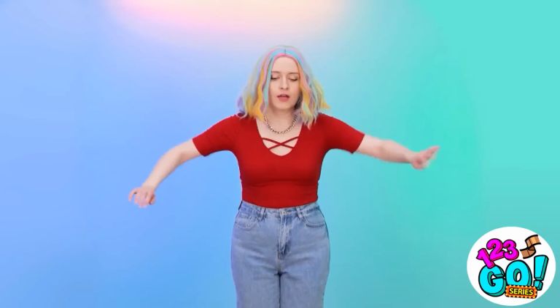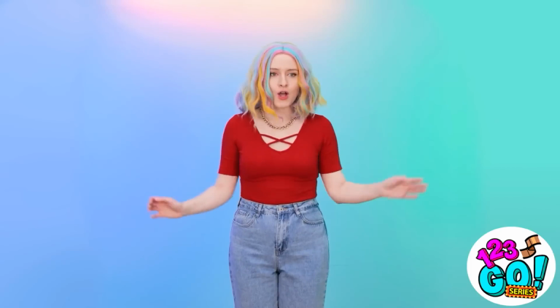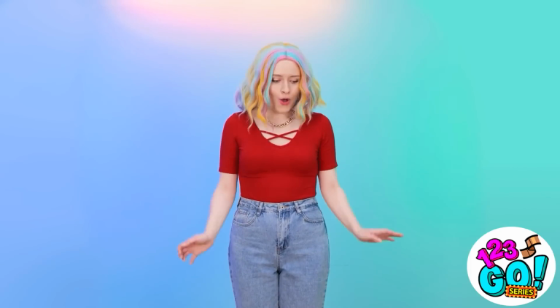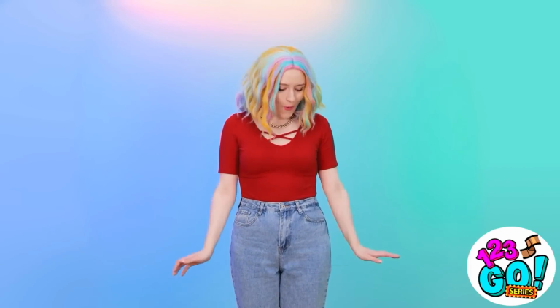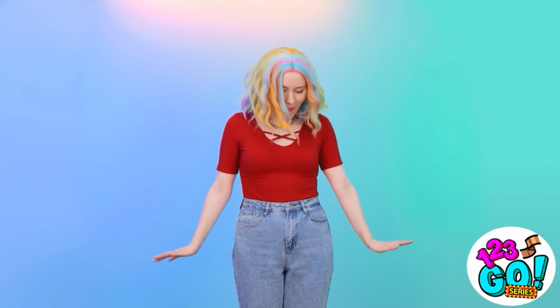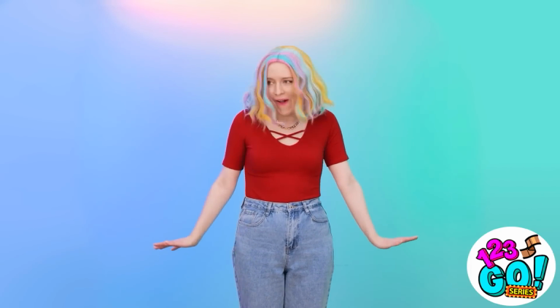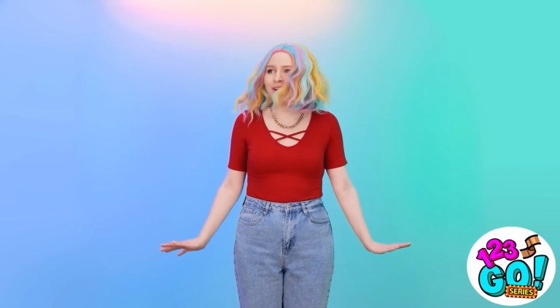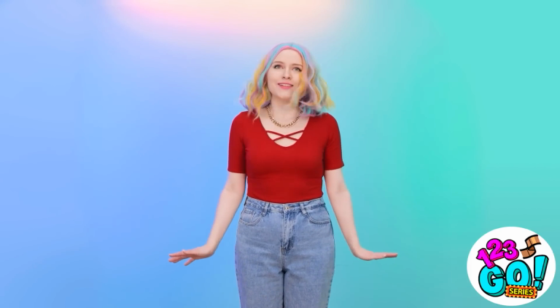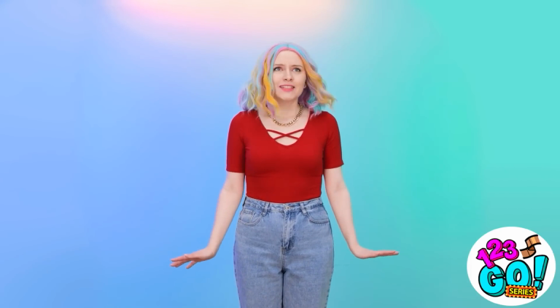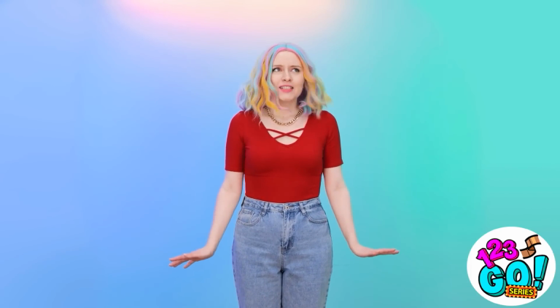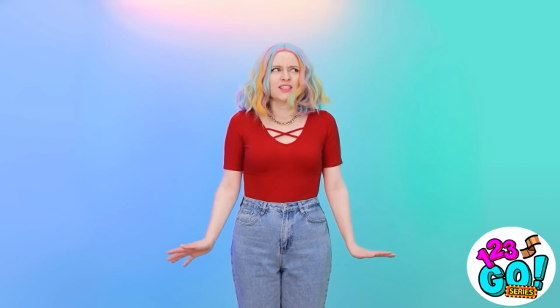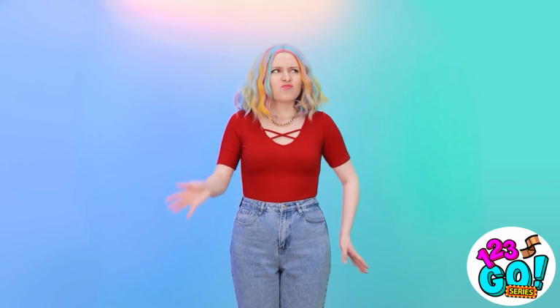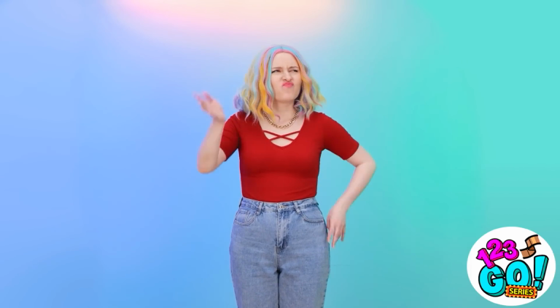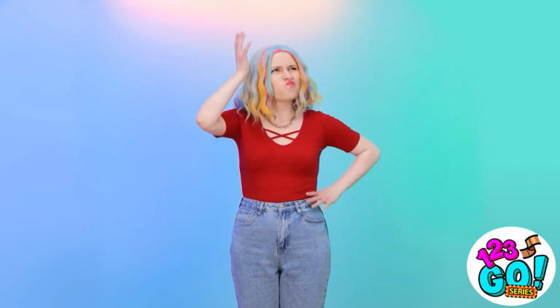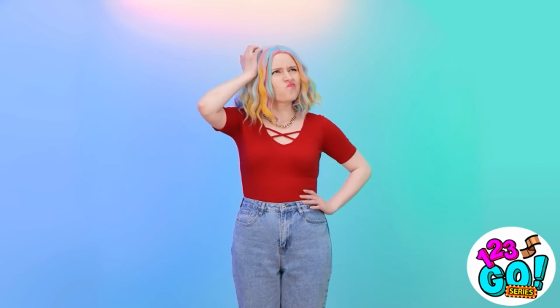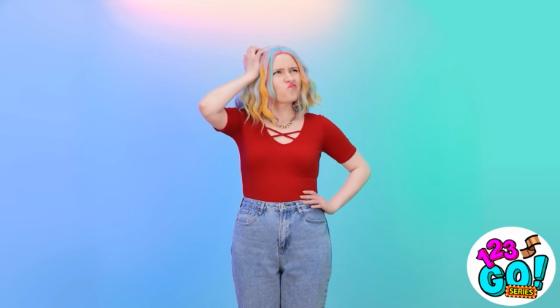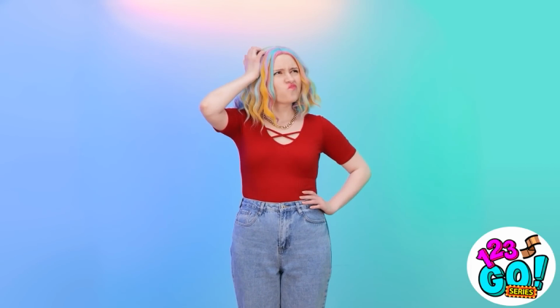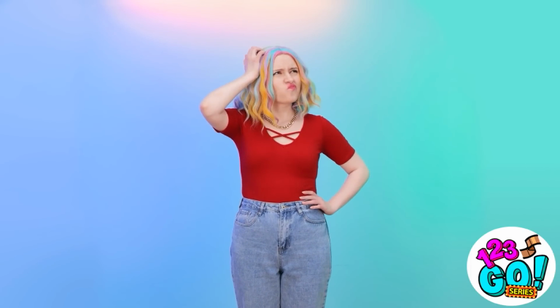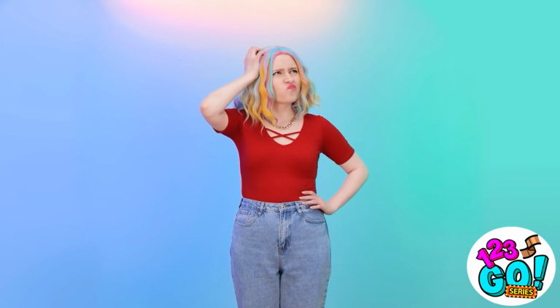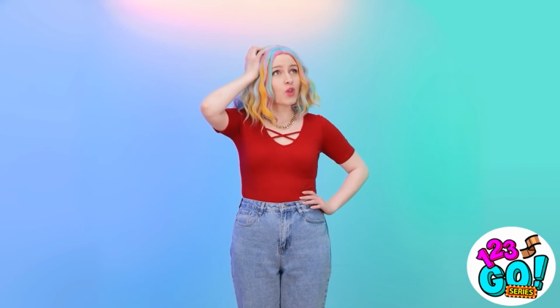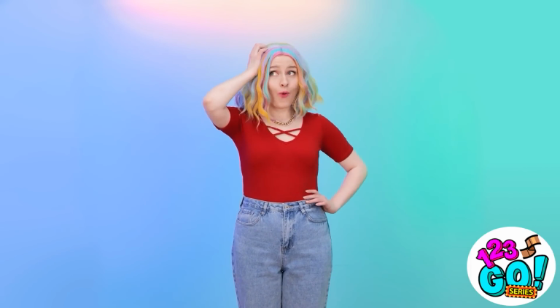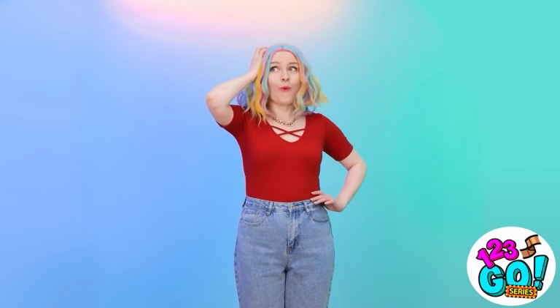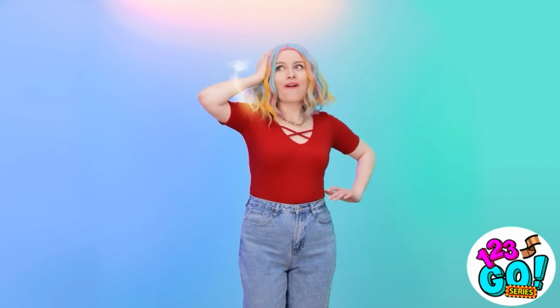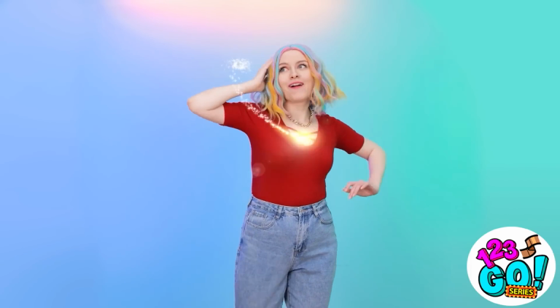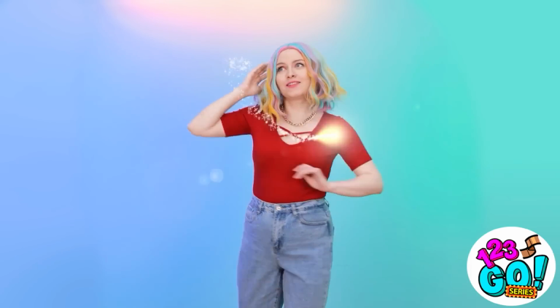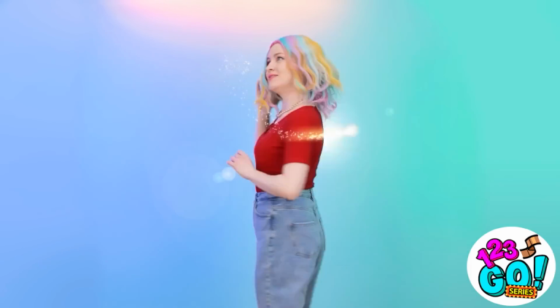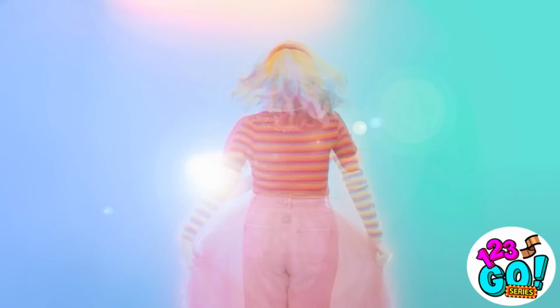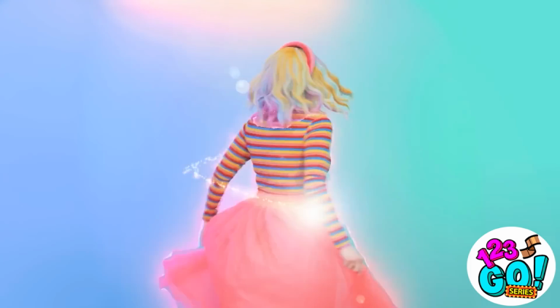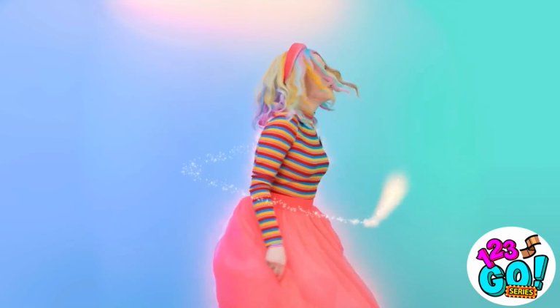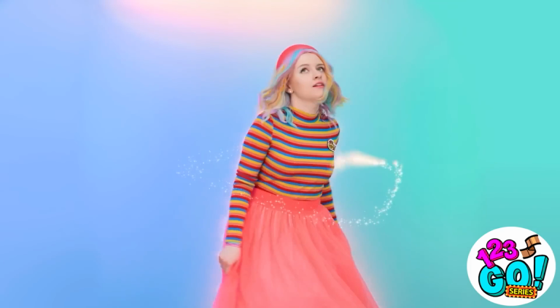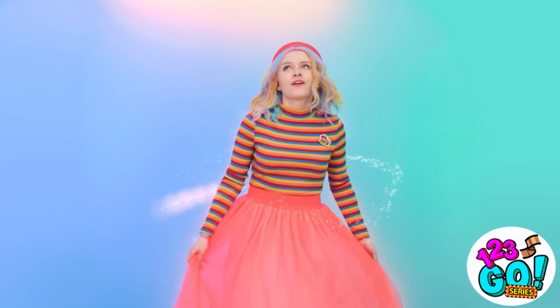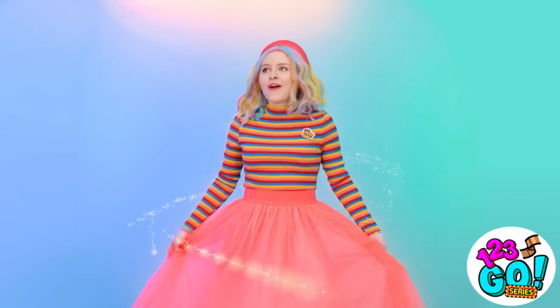Now all that's left is the outfit! Rainbow-tastic, baby!